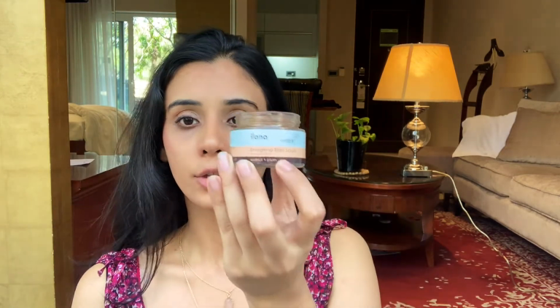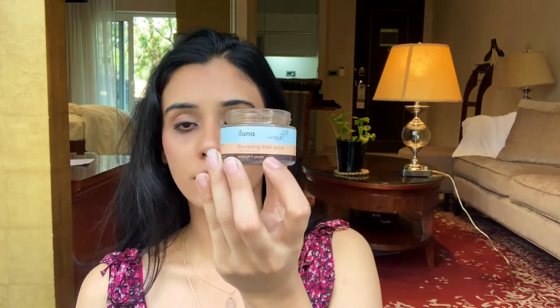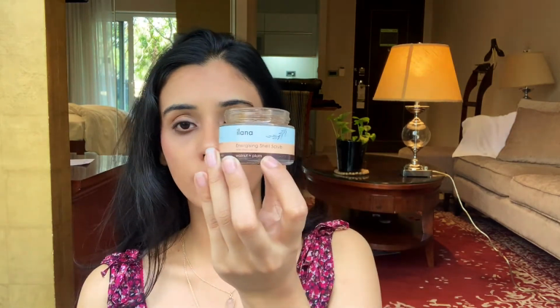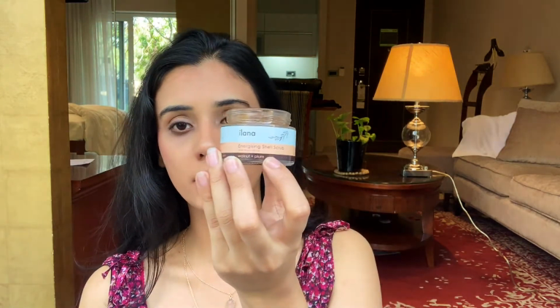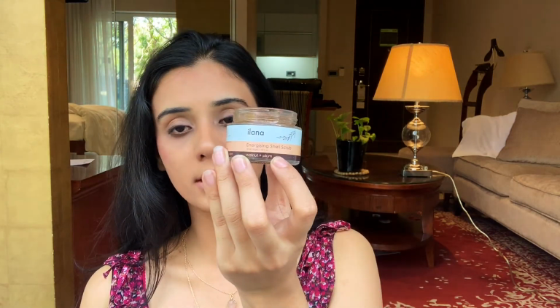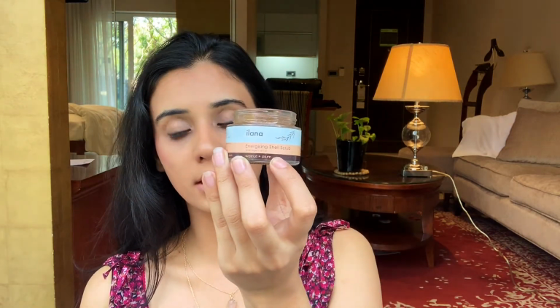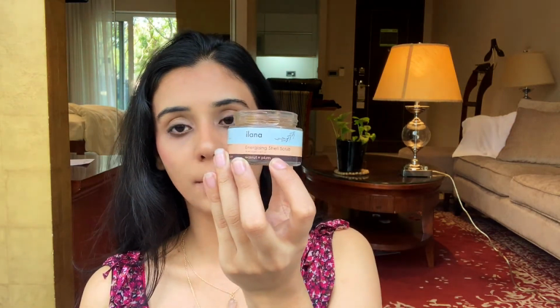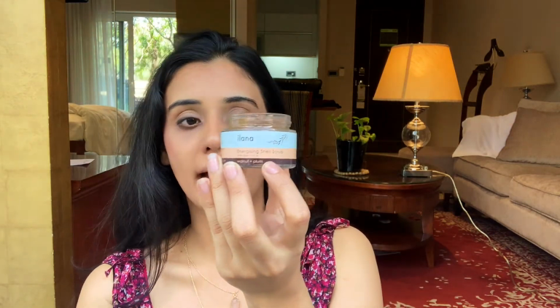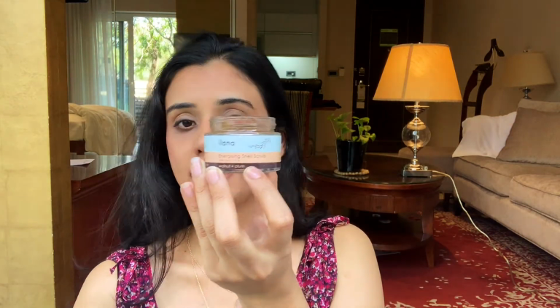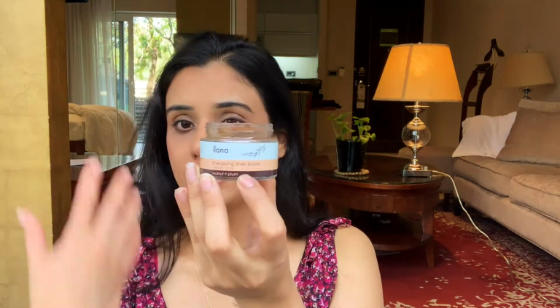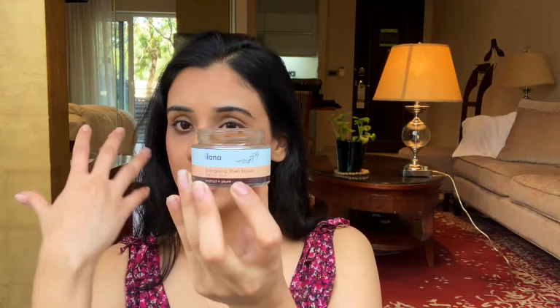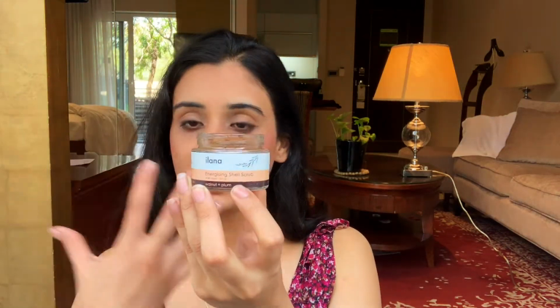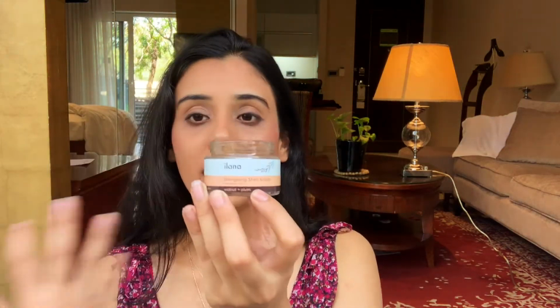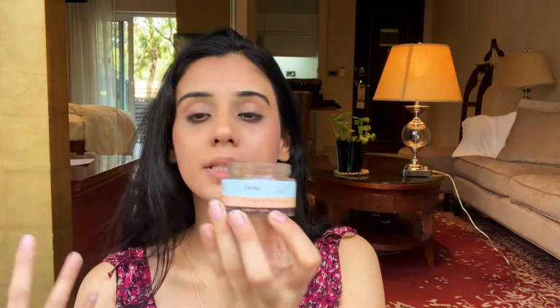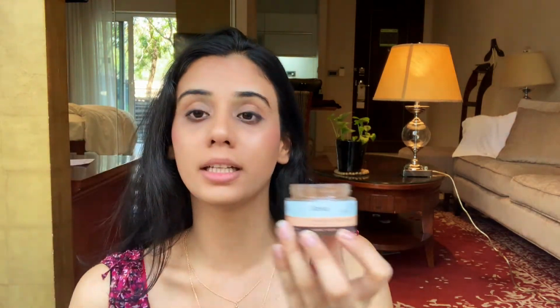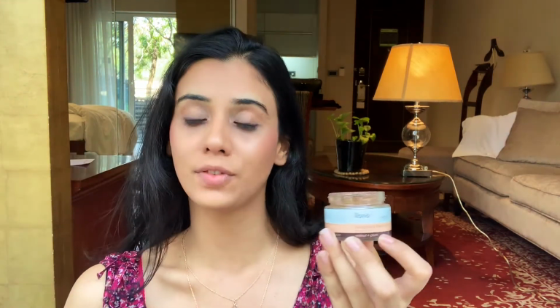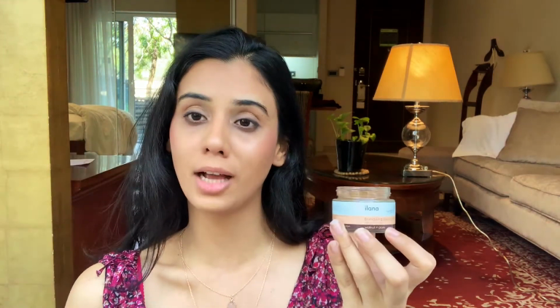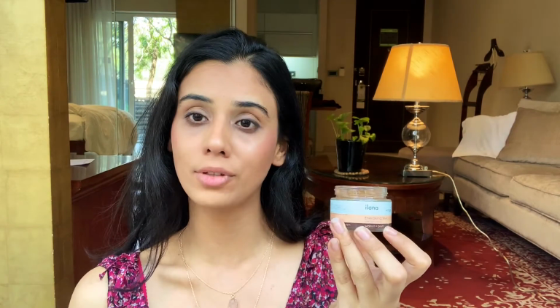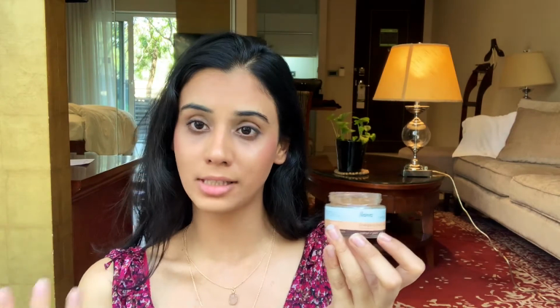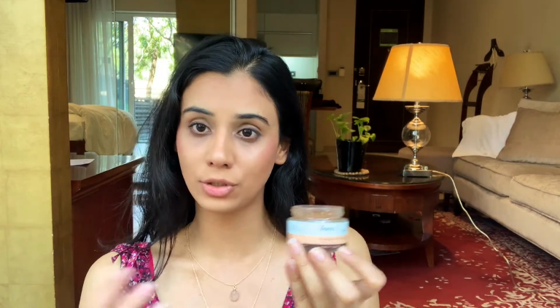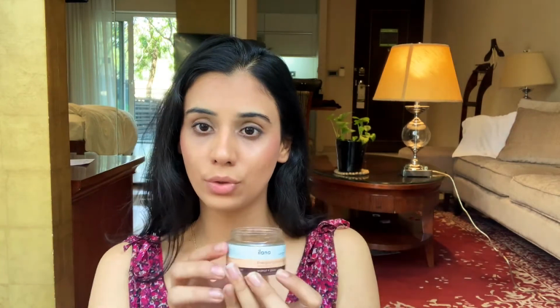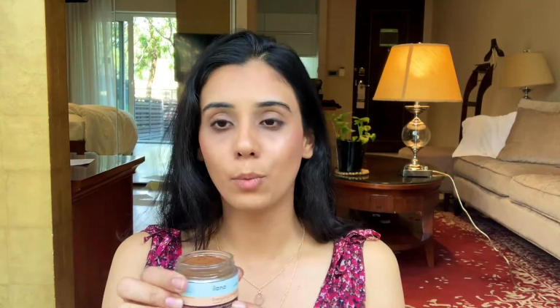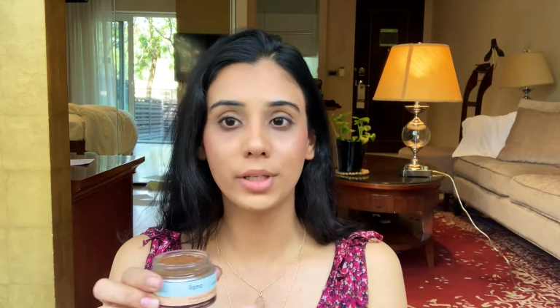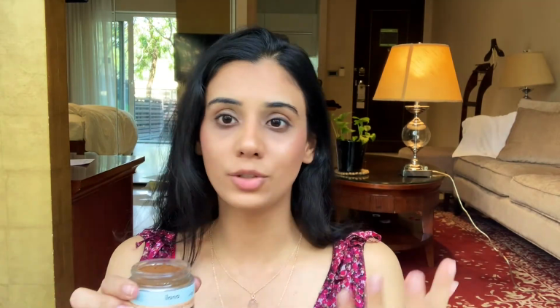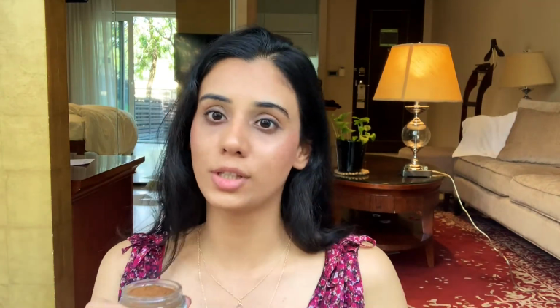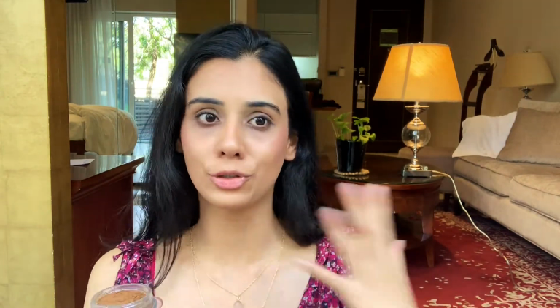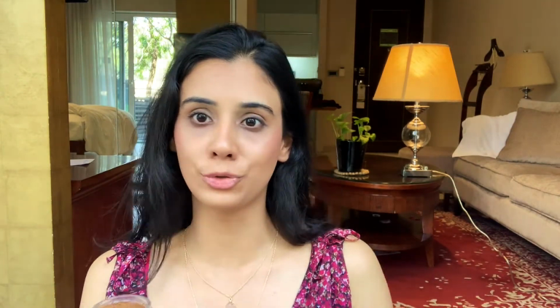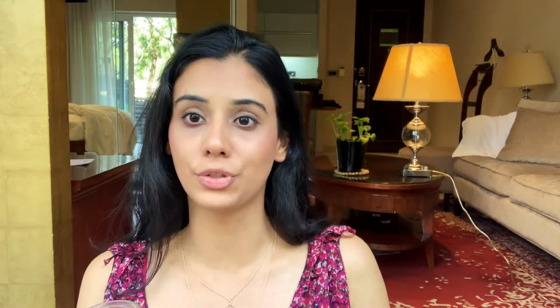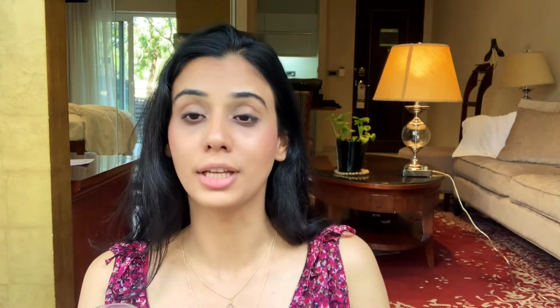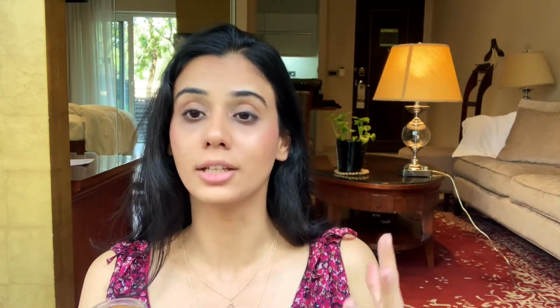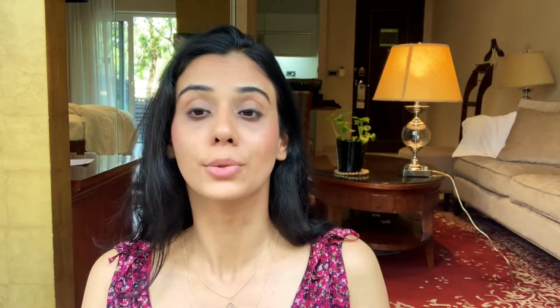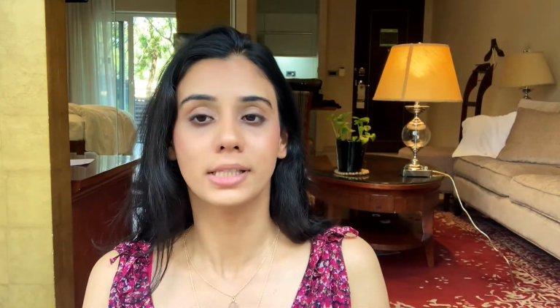You just use this scrub and it helps in evening out the skin tone within just two to three uses.